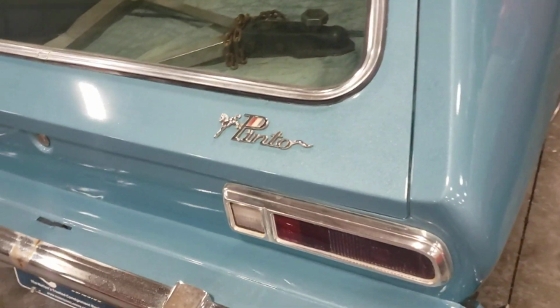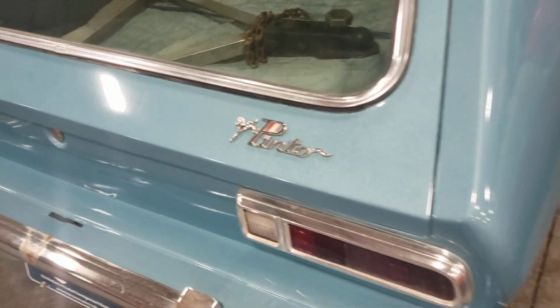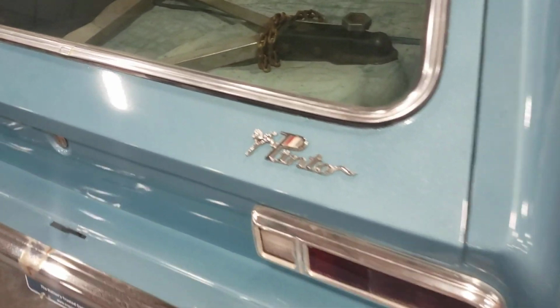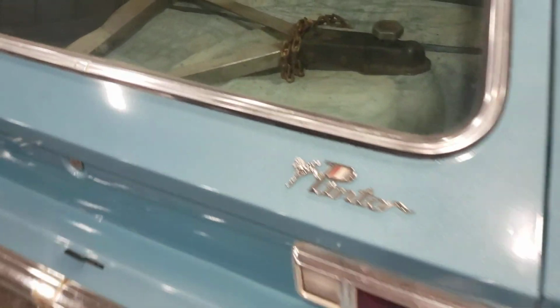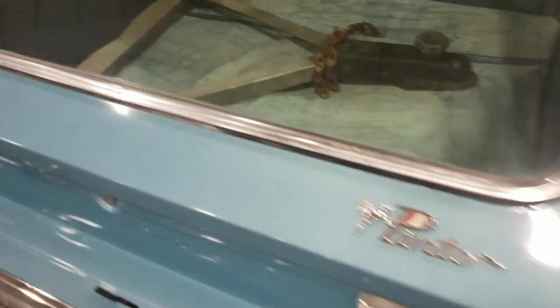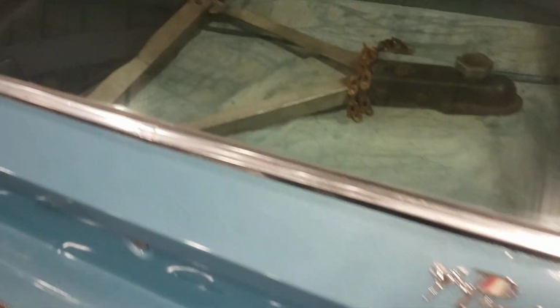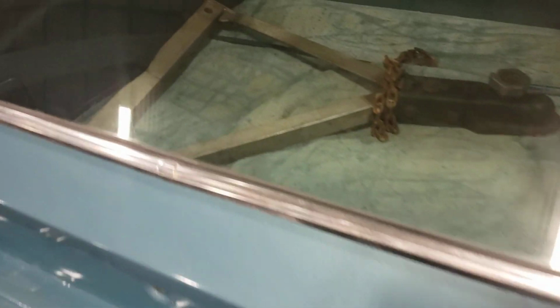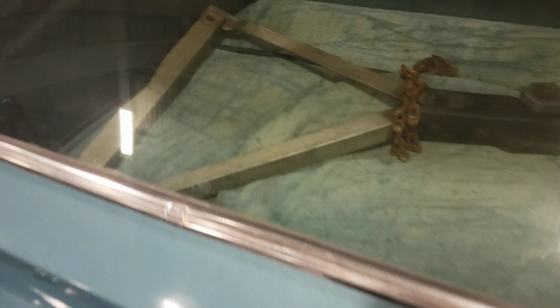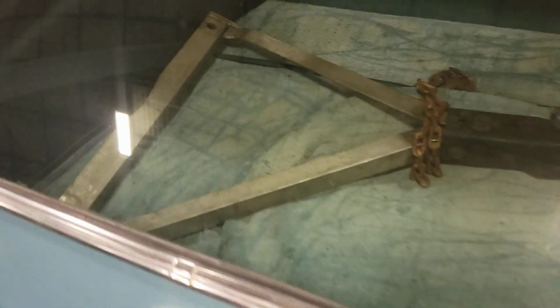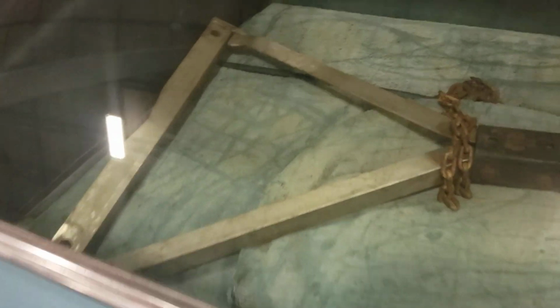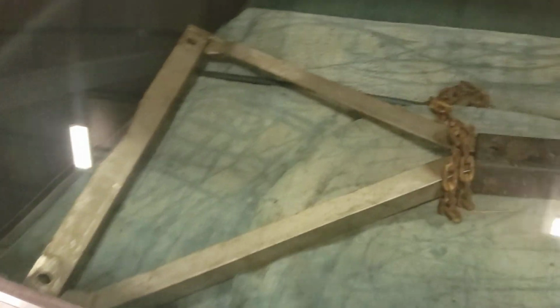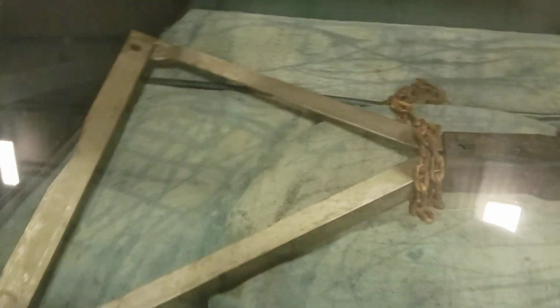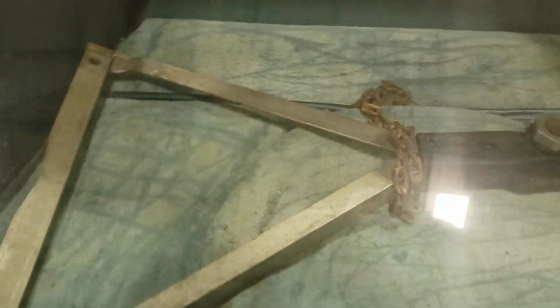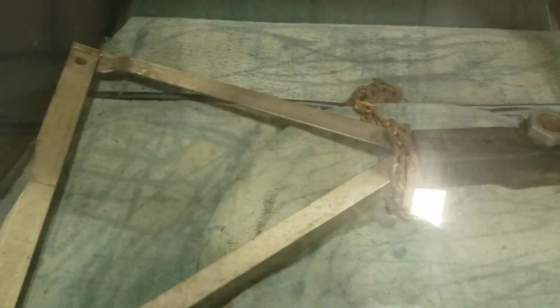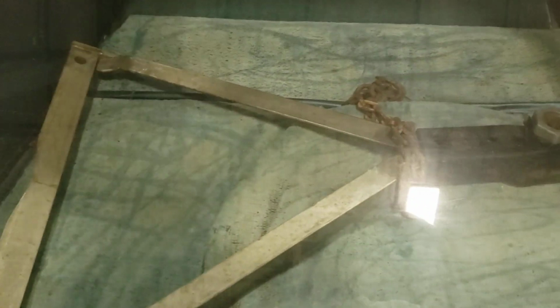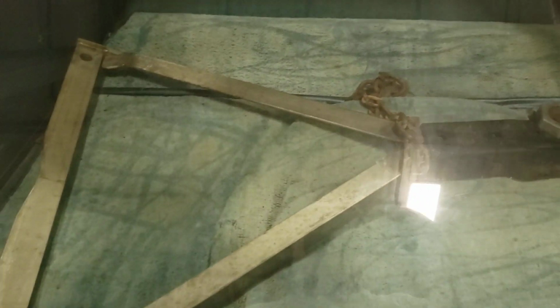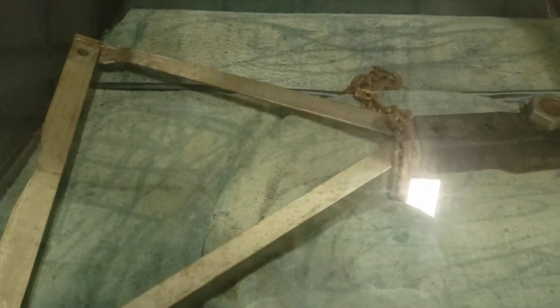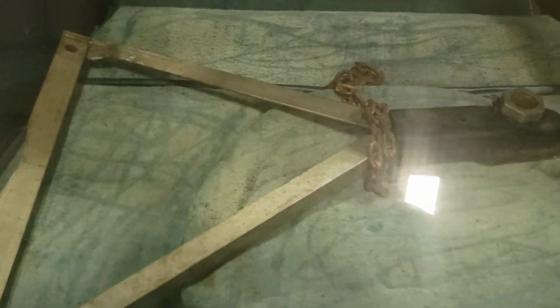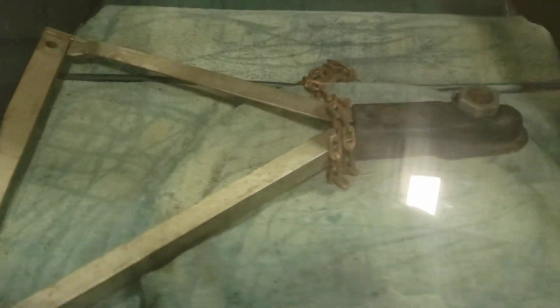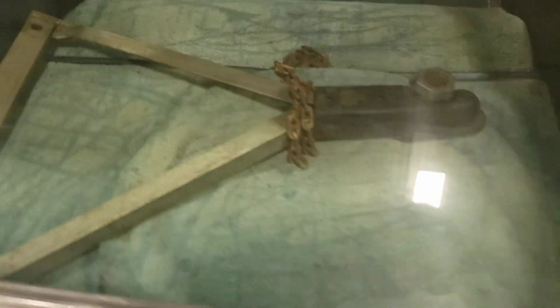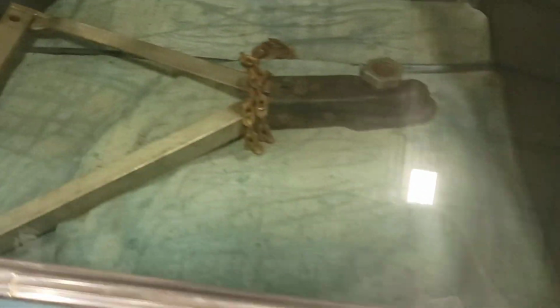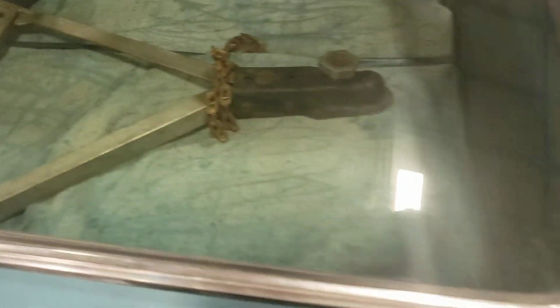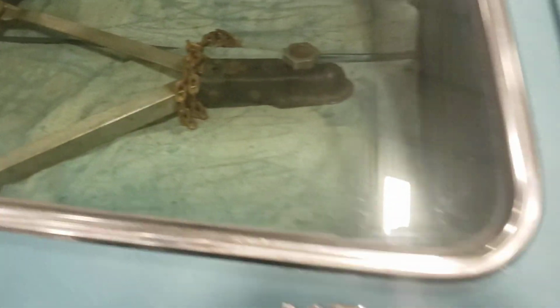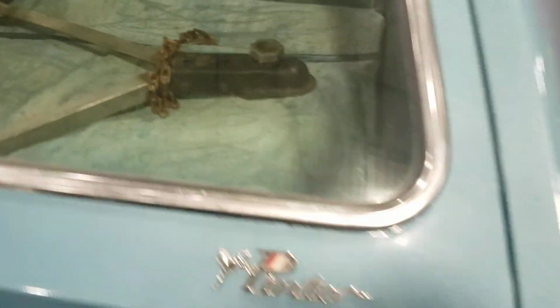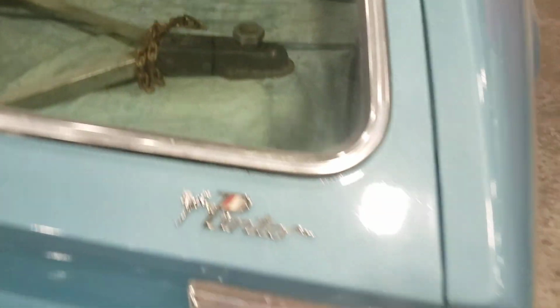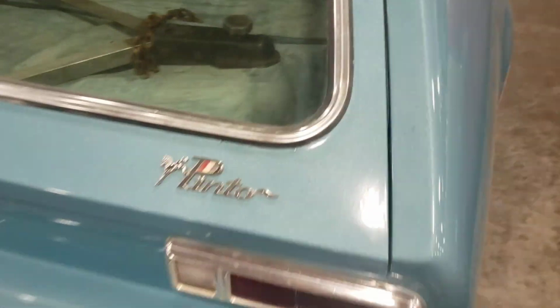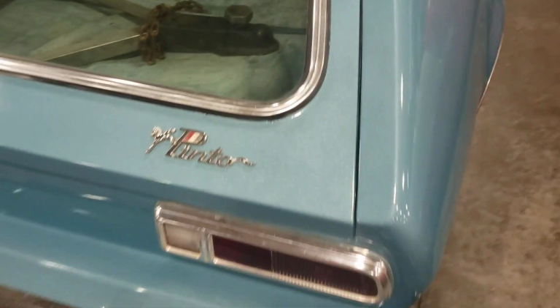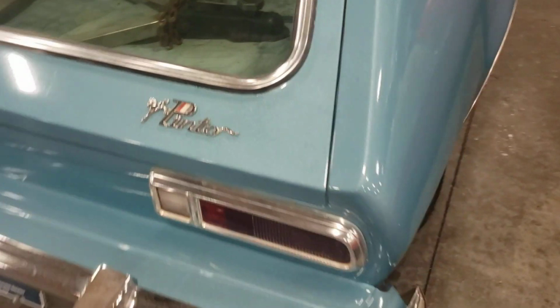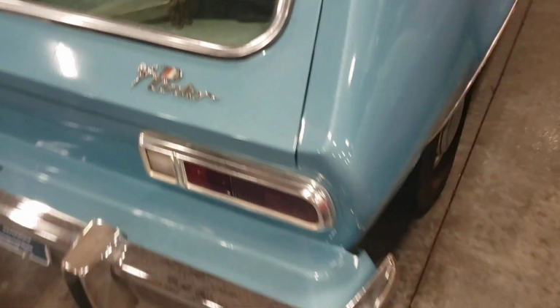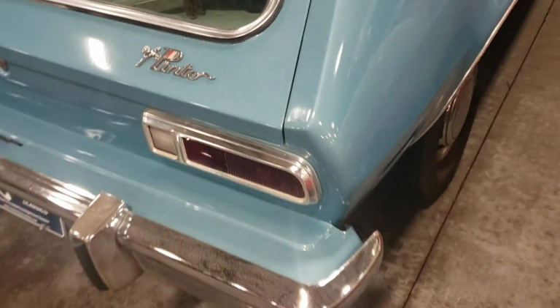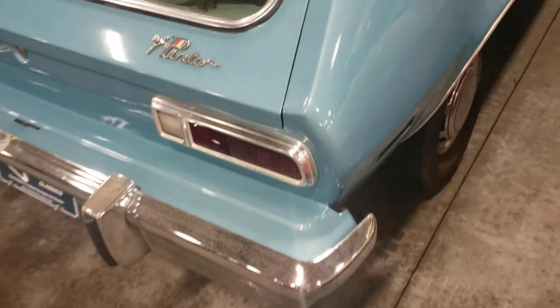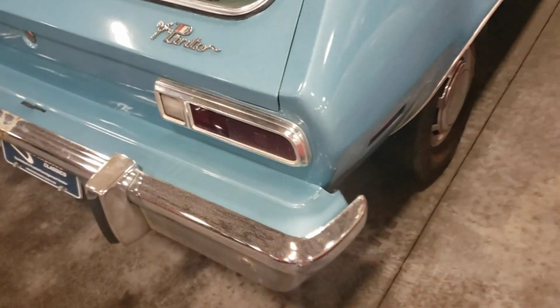It's got a trailer hitch on it. Why would you put a trailer hitch on a Ford Pinto? I don't understand that at all.